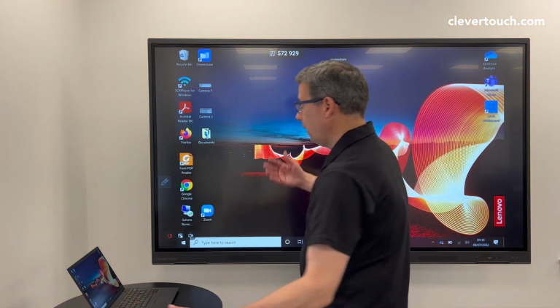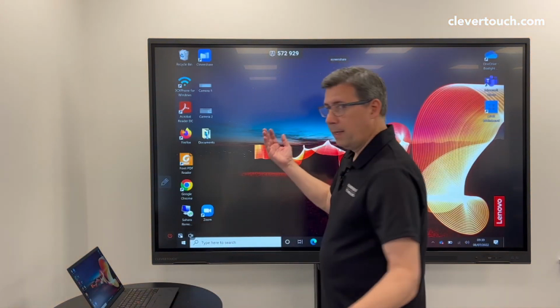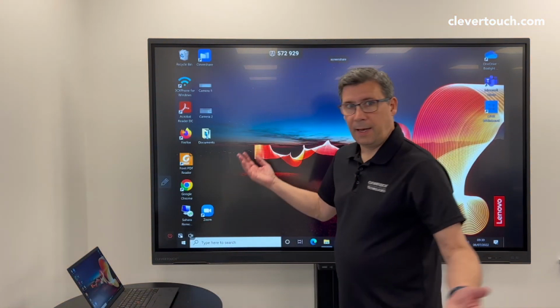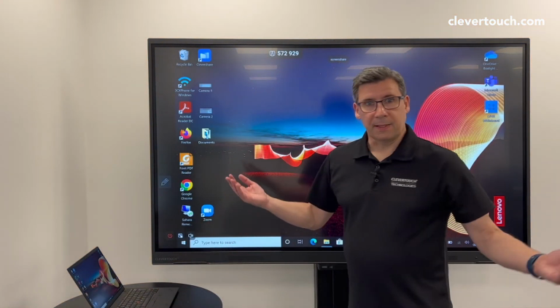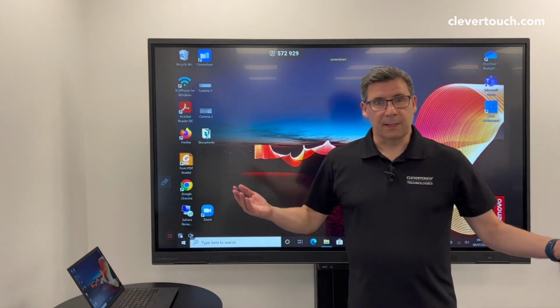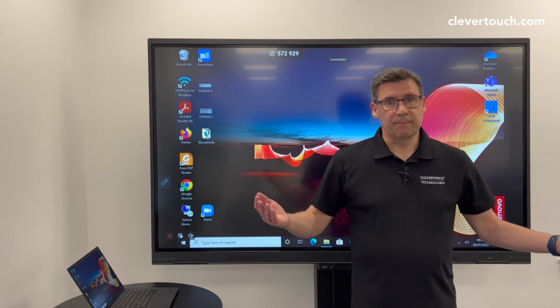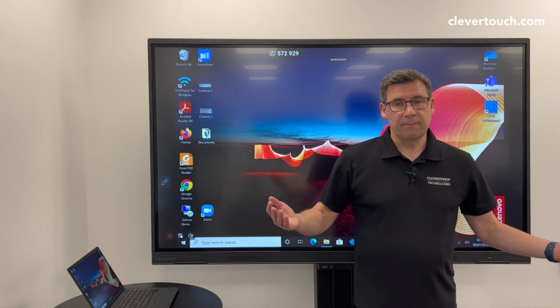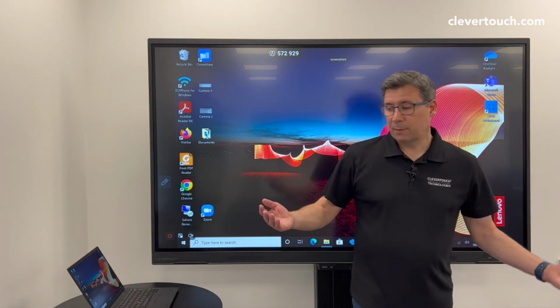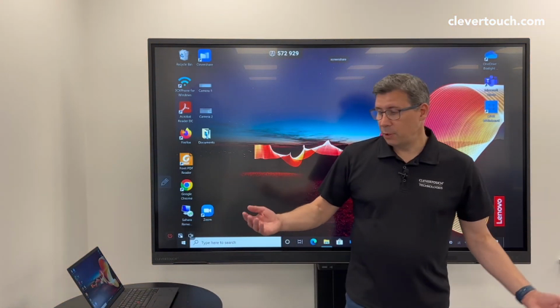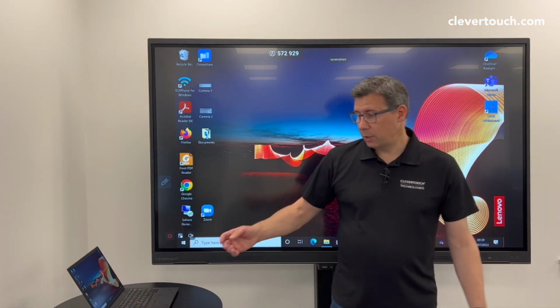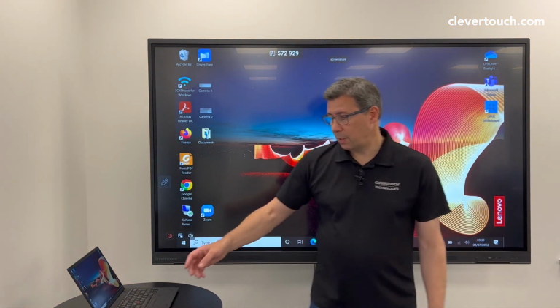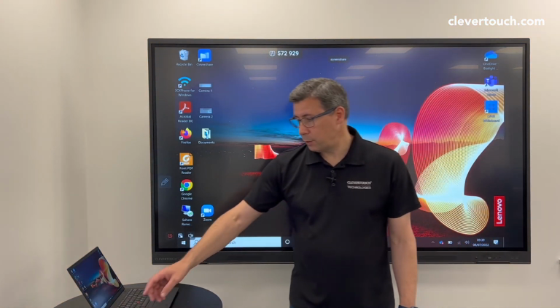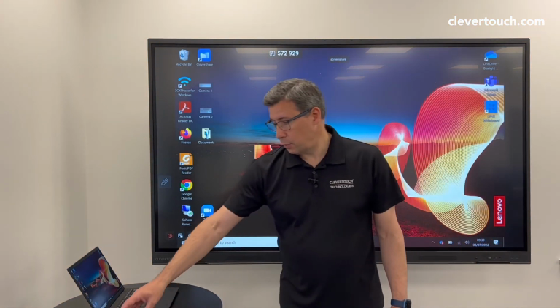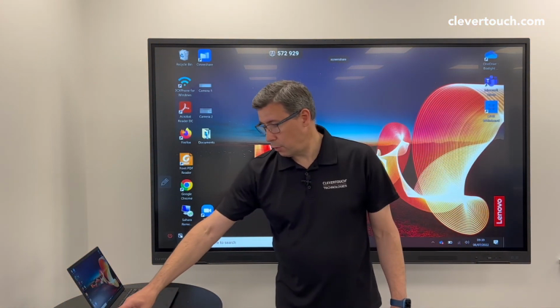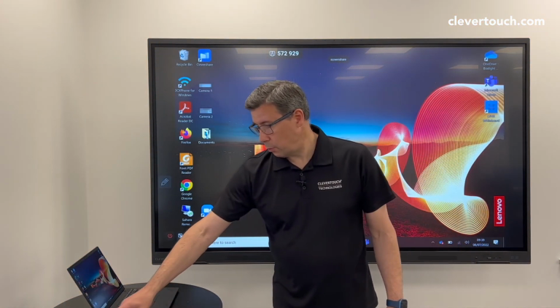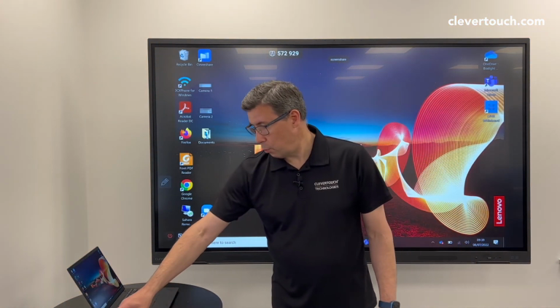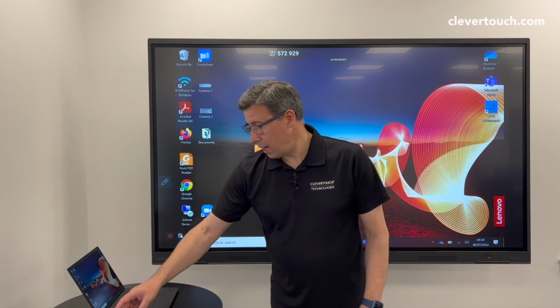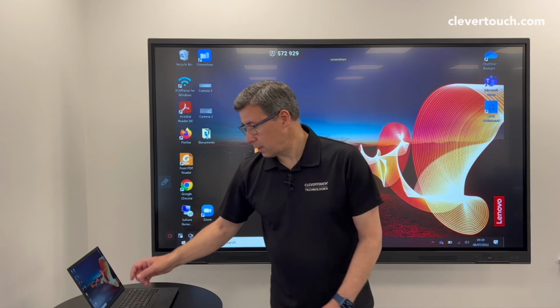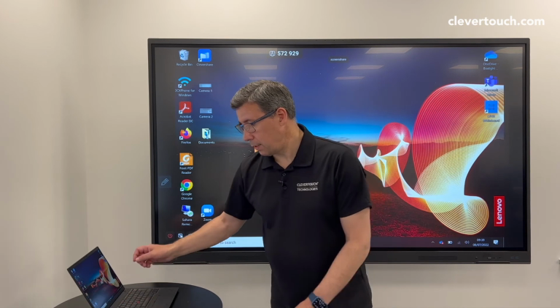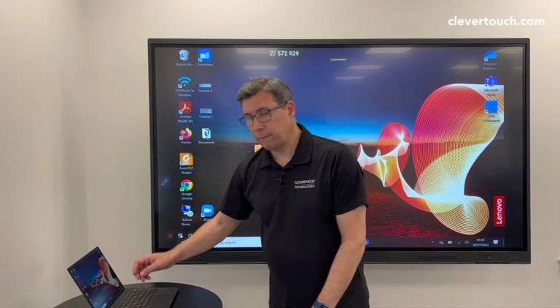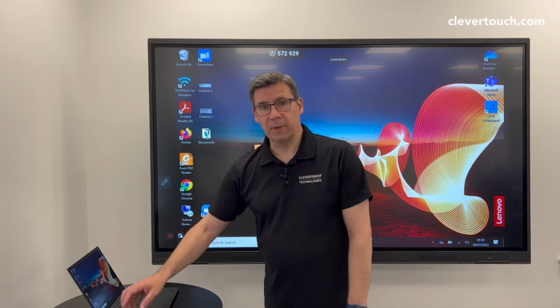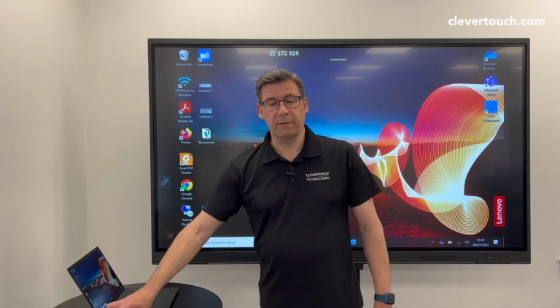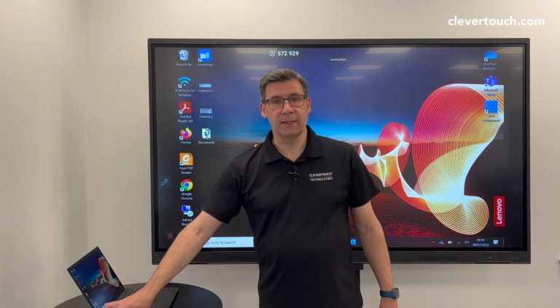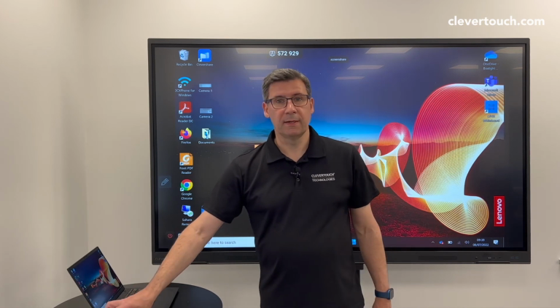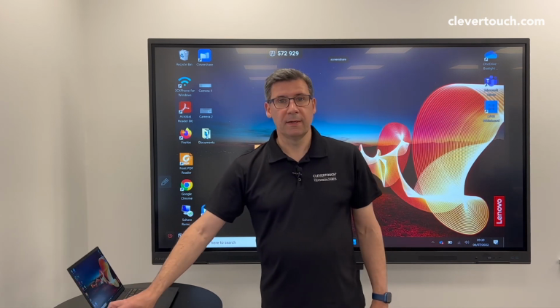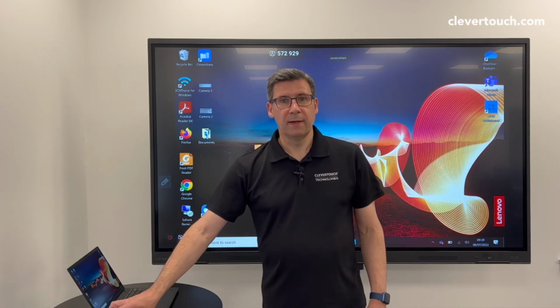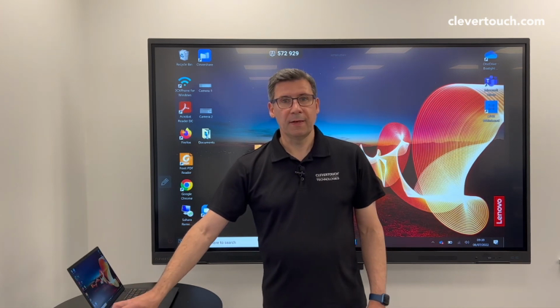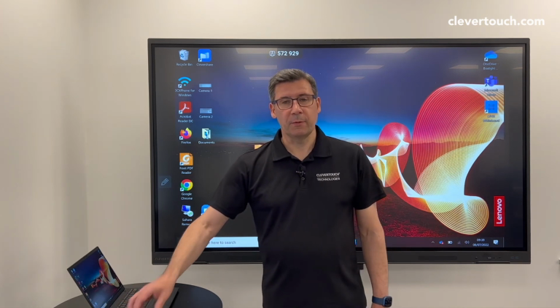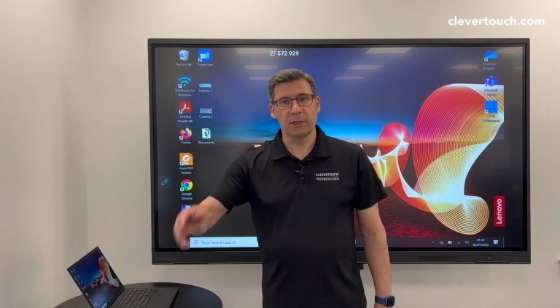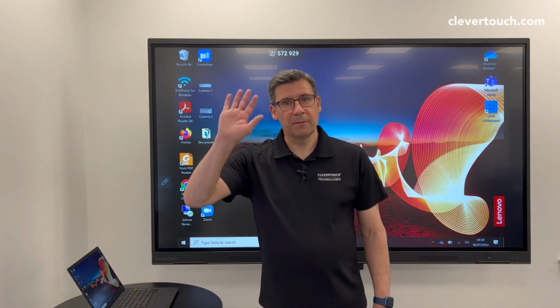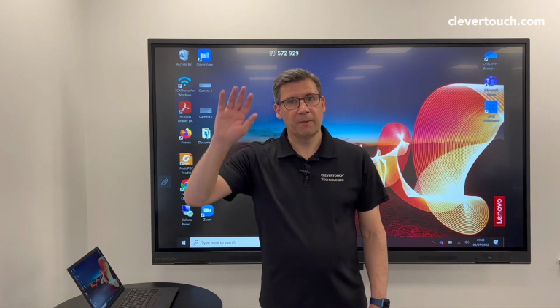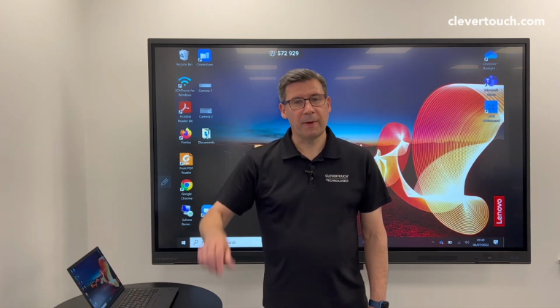And that's it. That's me using the Clevershare dongle wirelessly from my device. Thanks very much. Bye-bye.